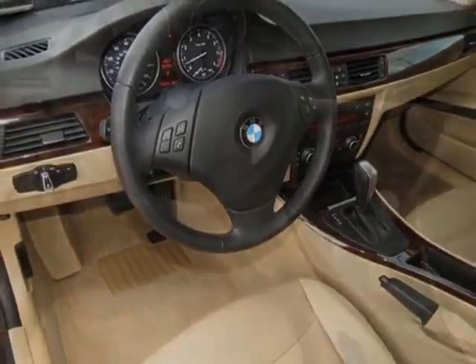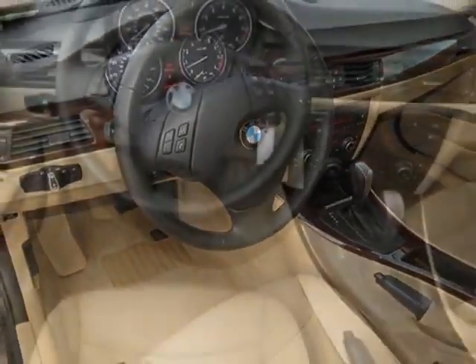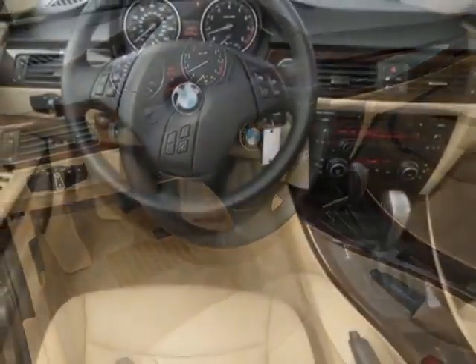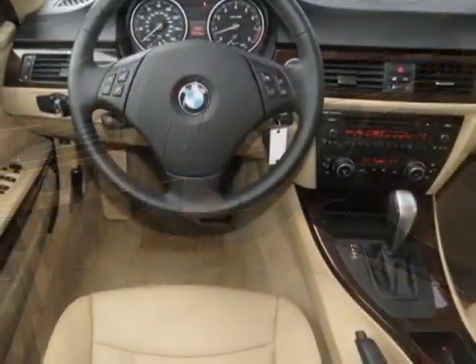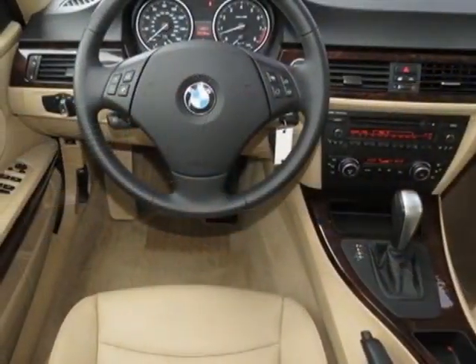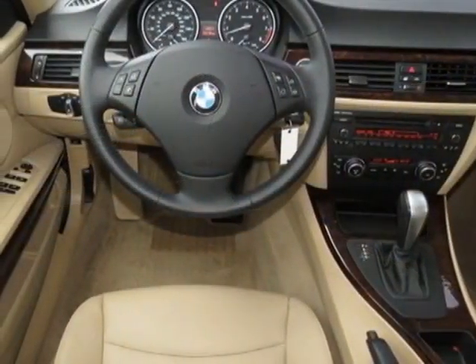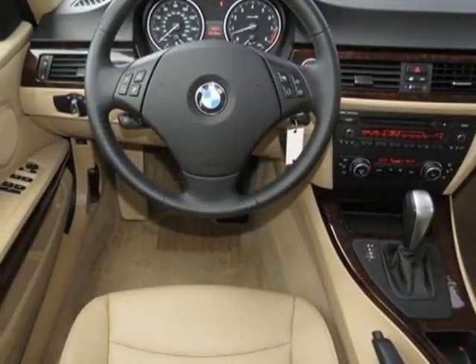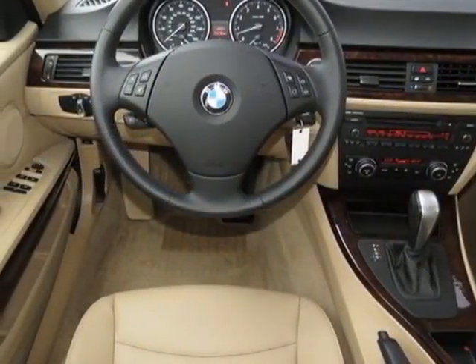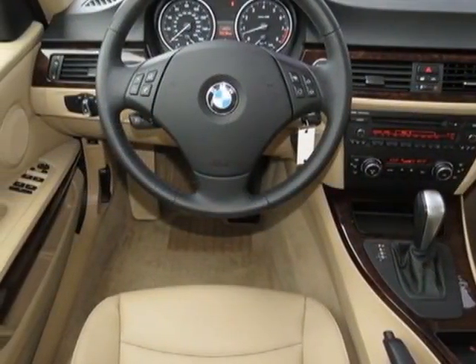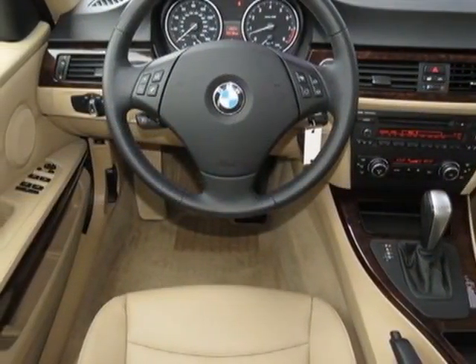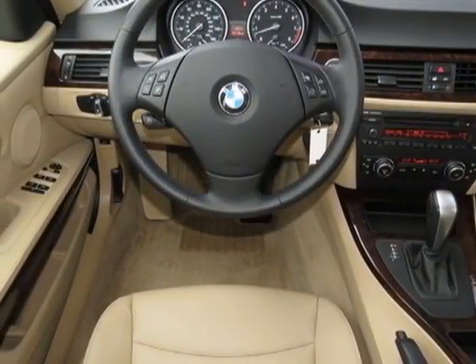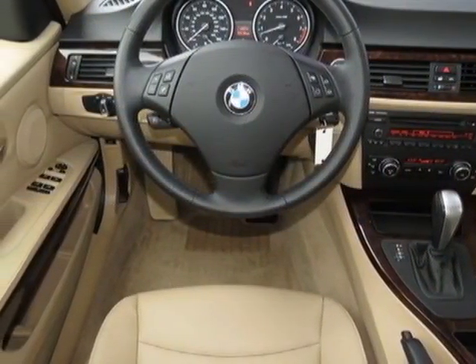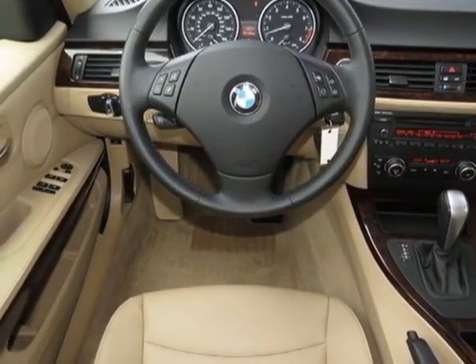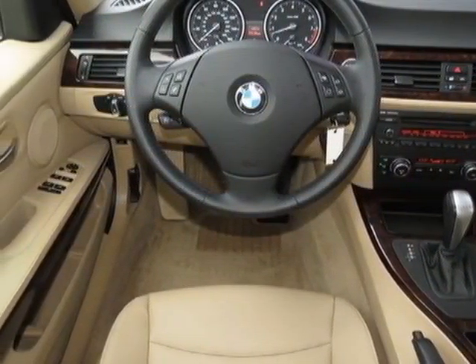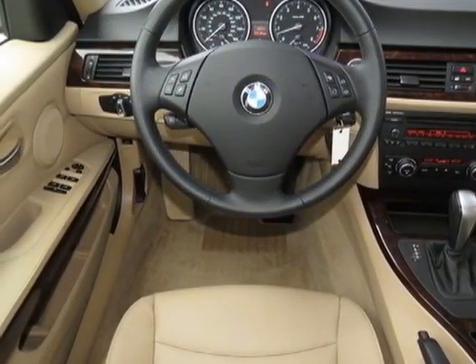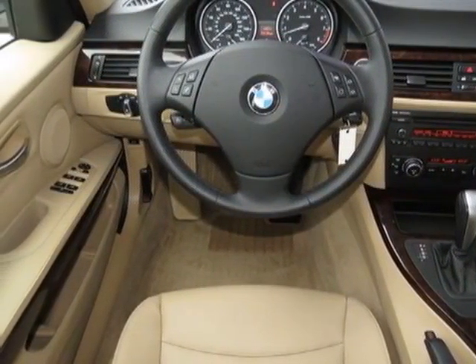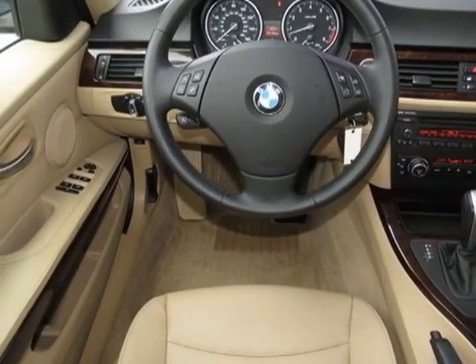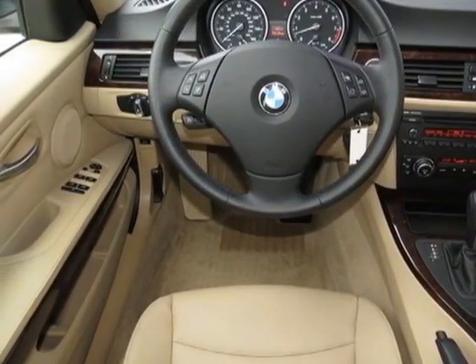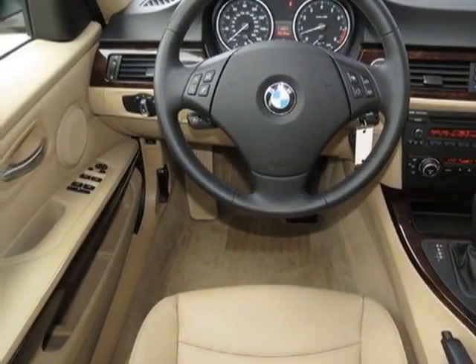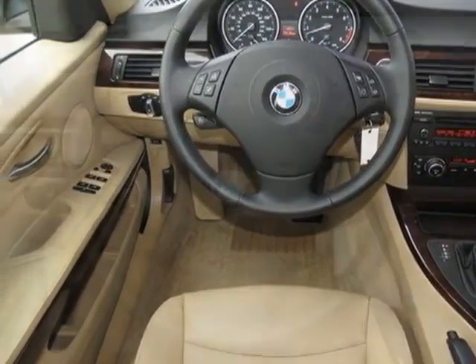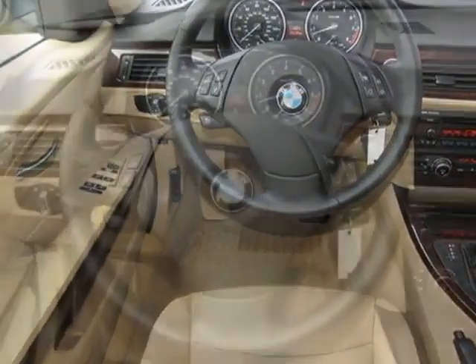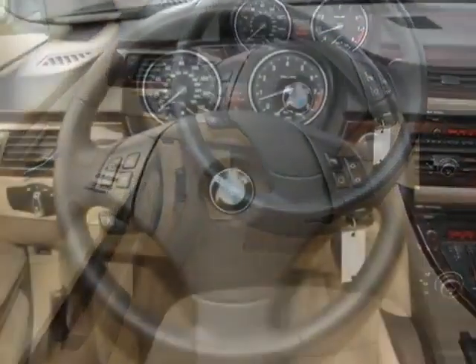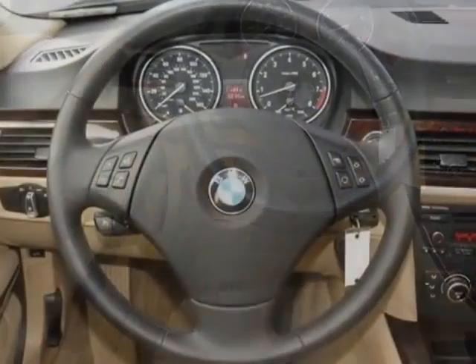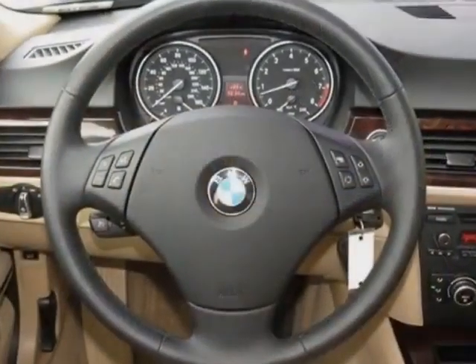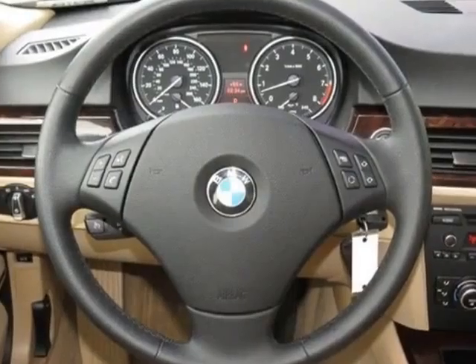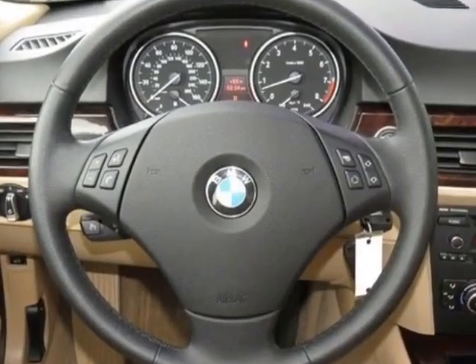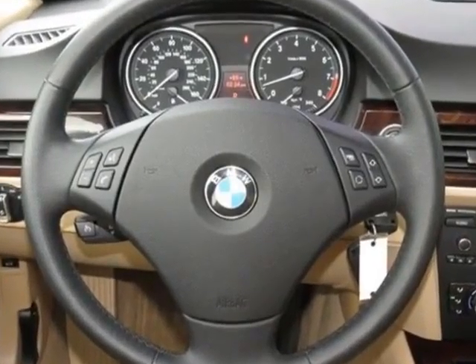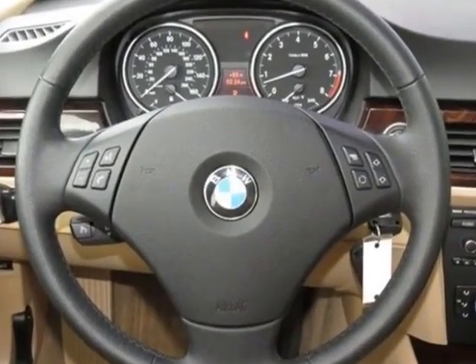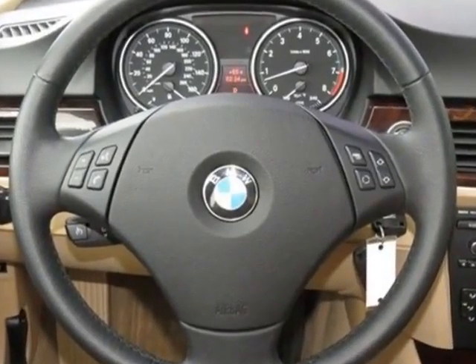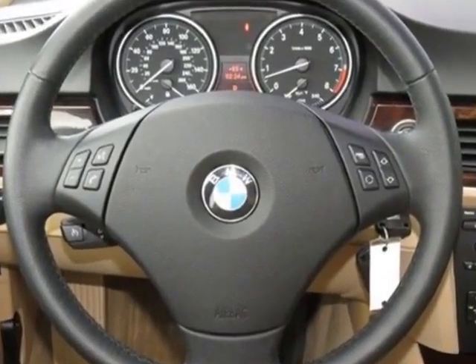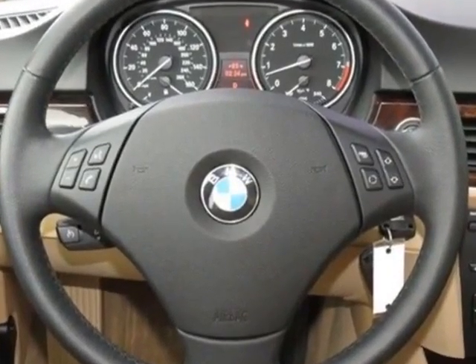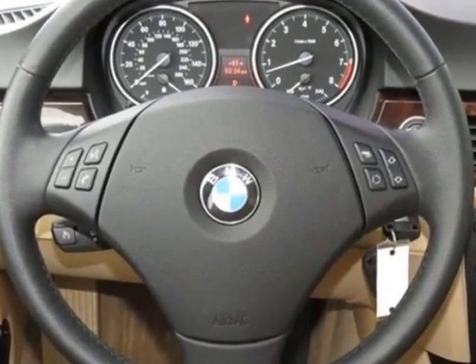Jet black, iPod and USB adapter, beige Dakota leather seat trim, and the premium package.